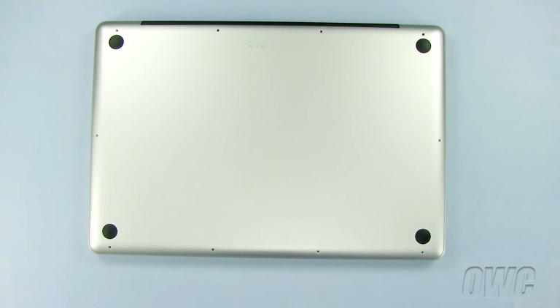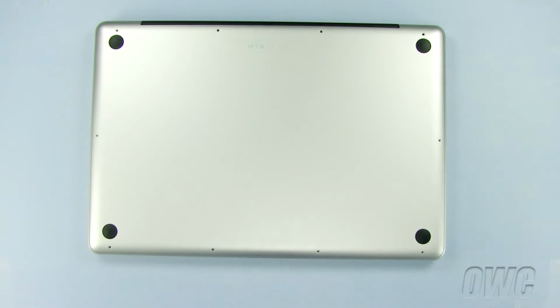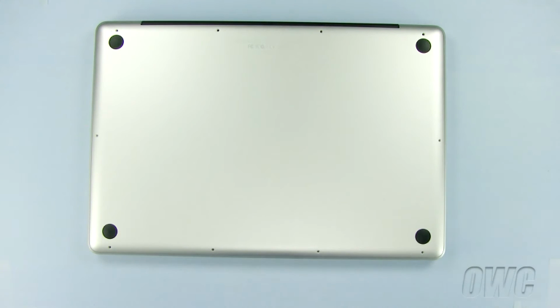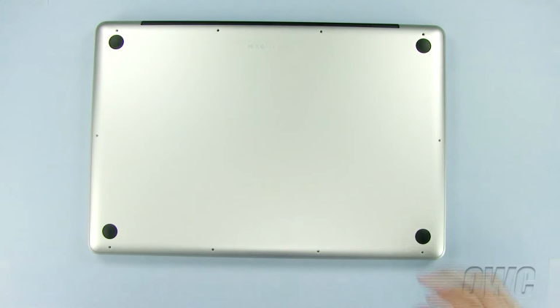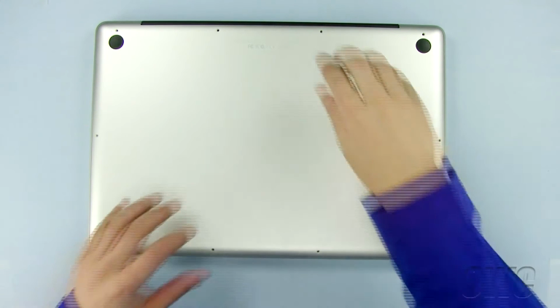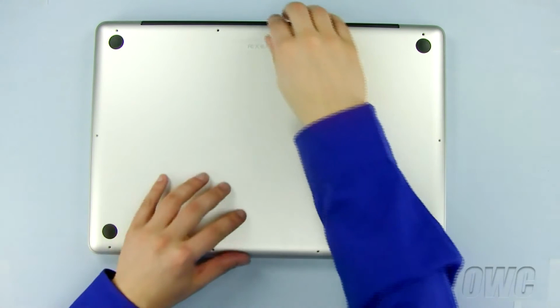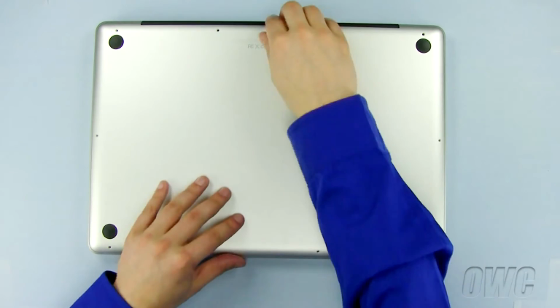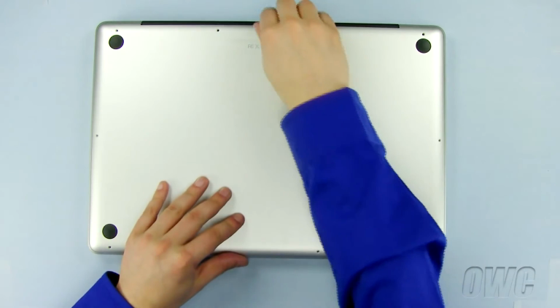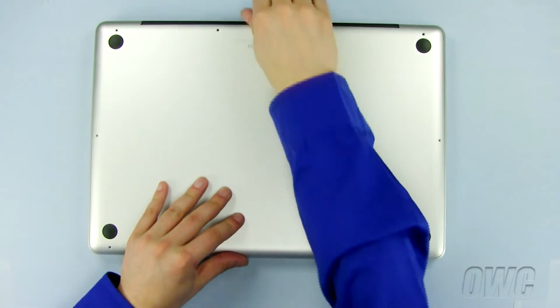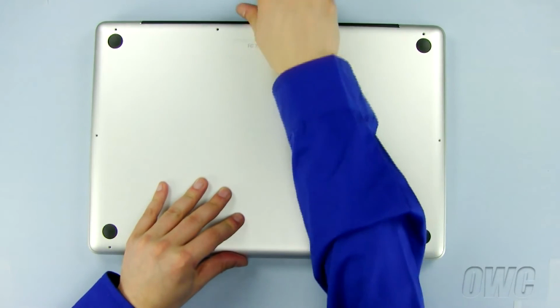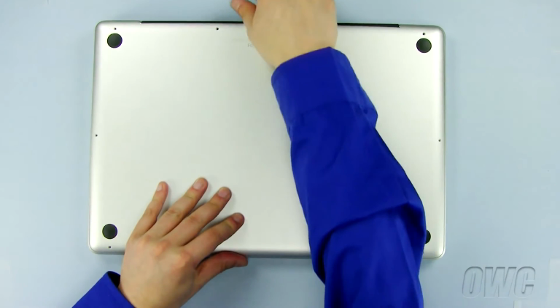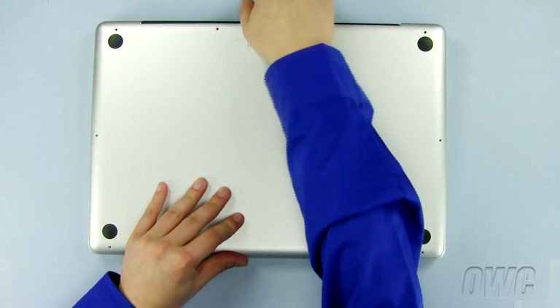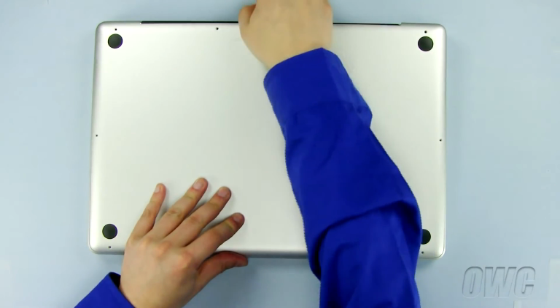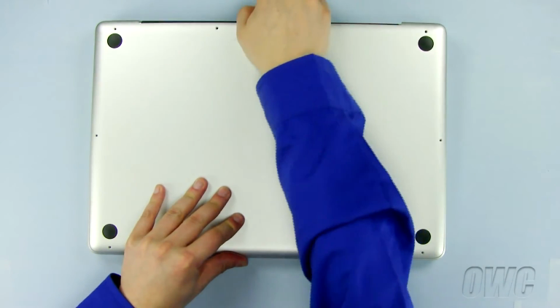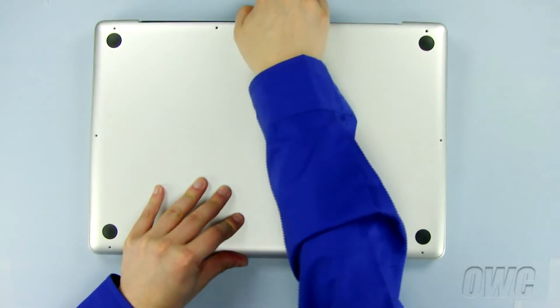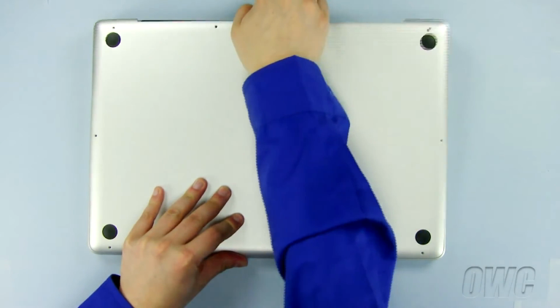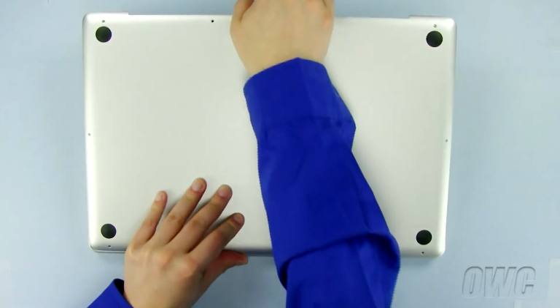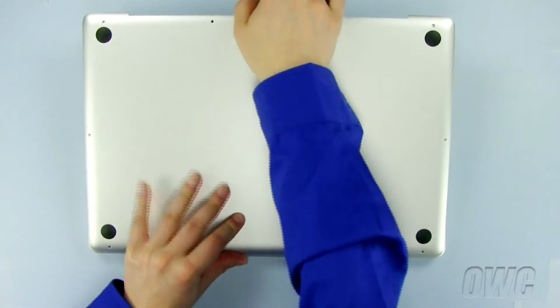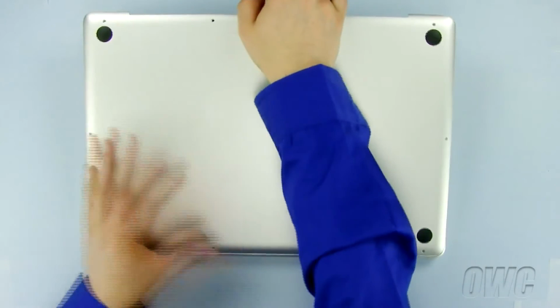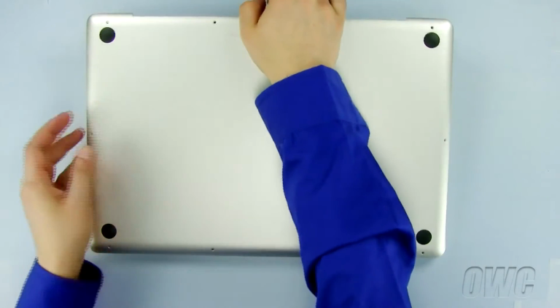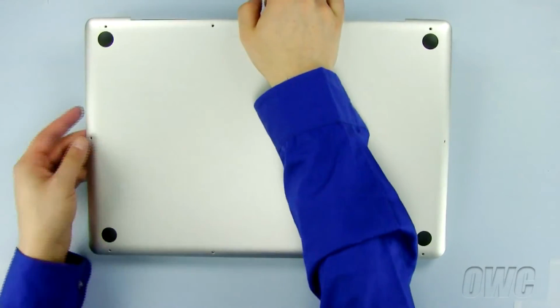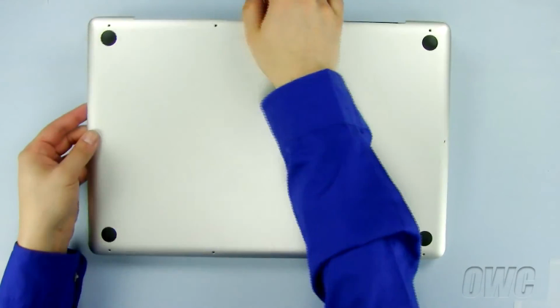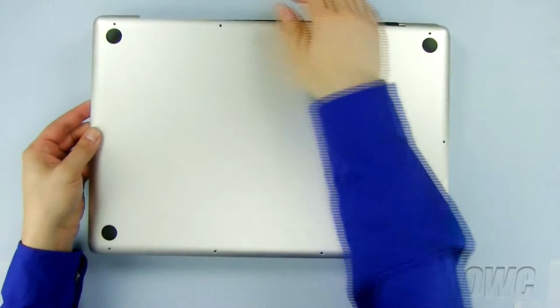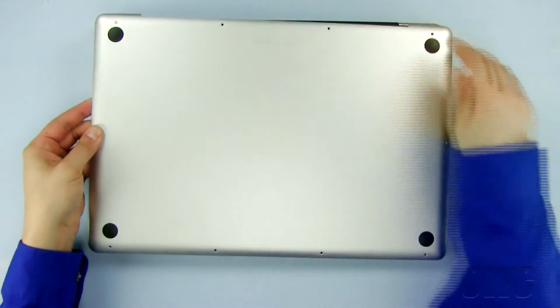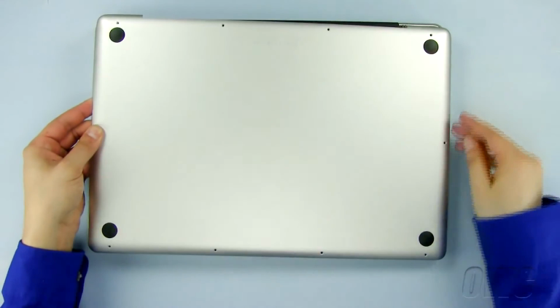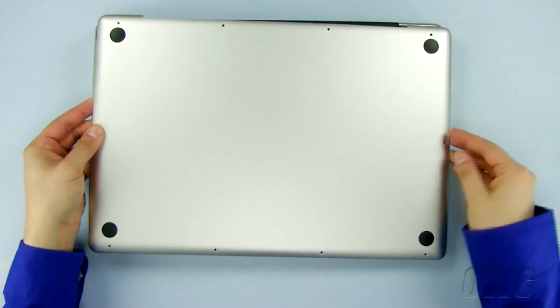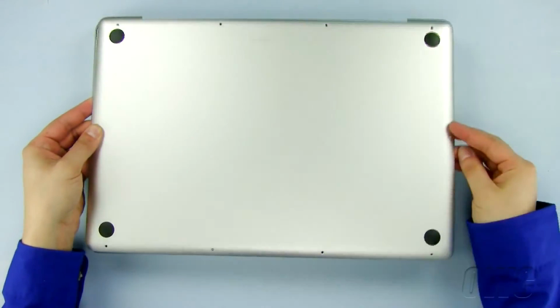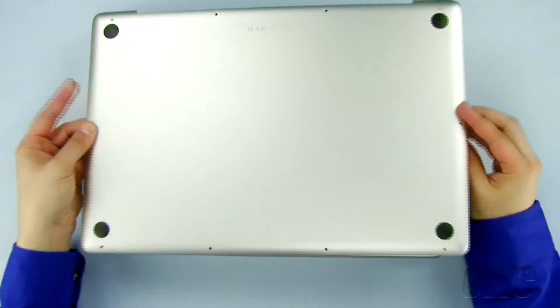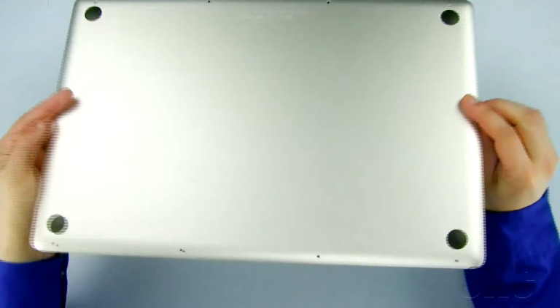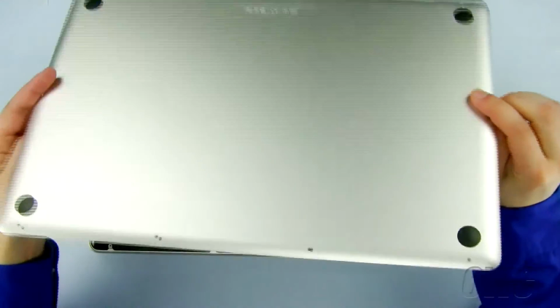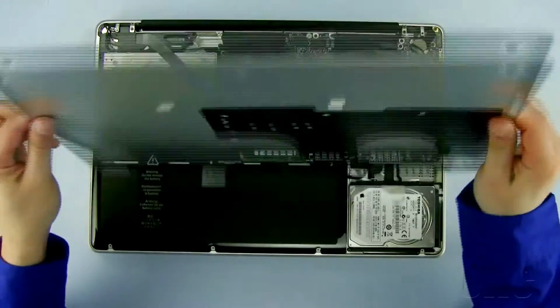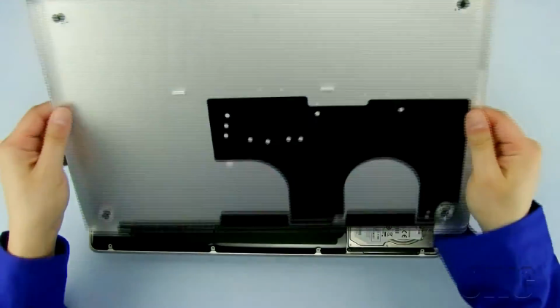Now, gently pull the bottom of the case, starting at the top rear until all the snaps release.